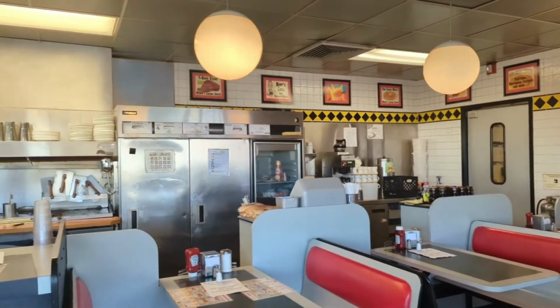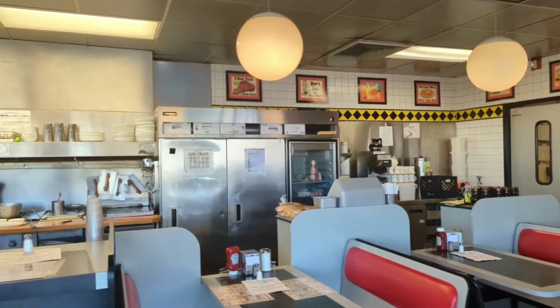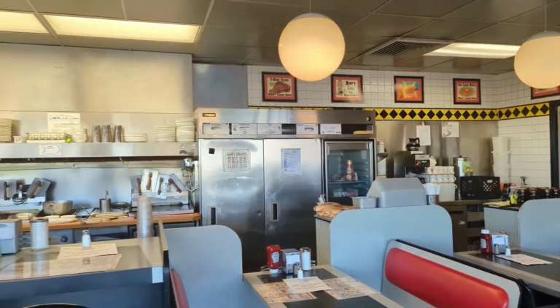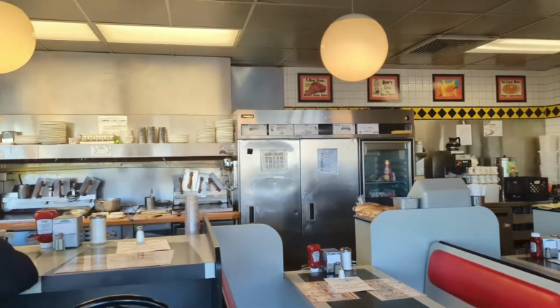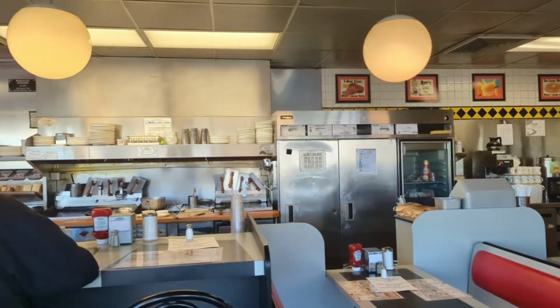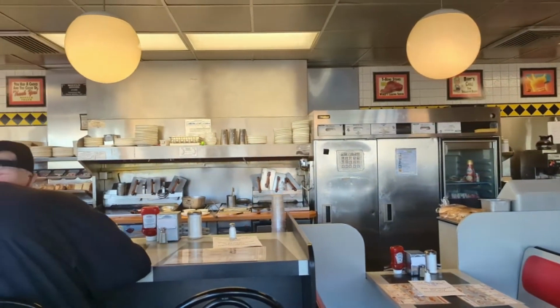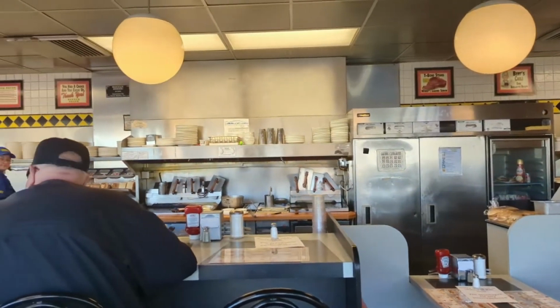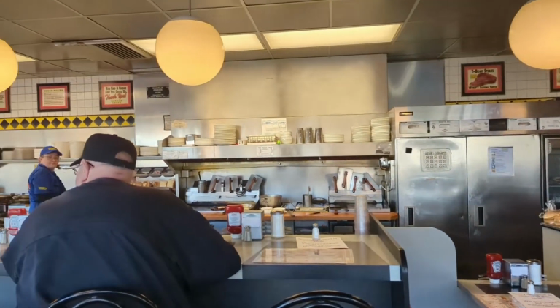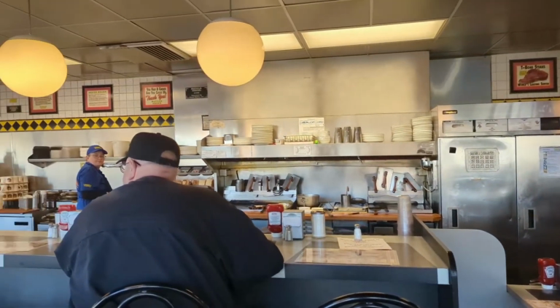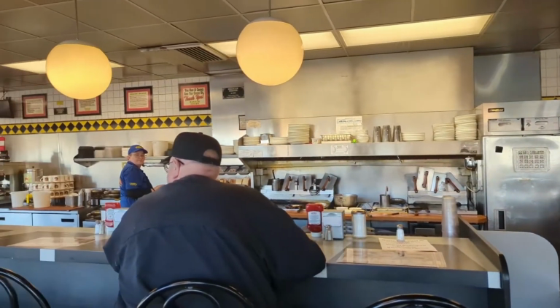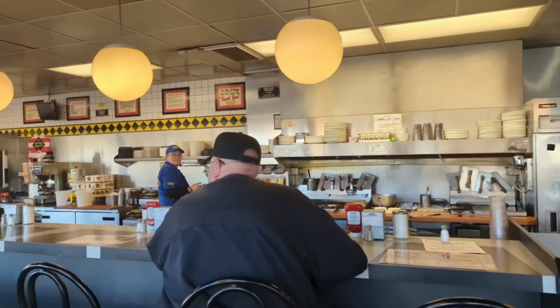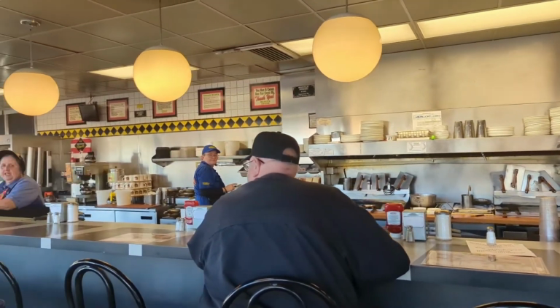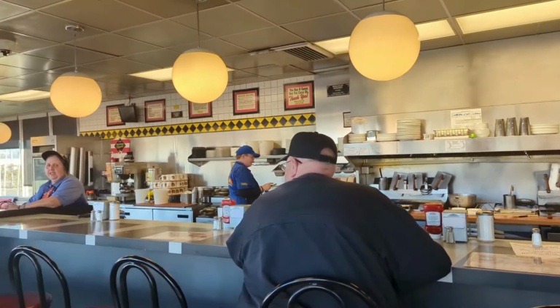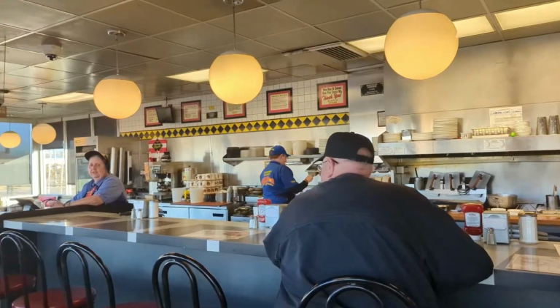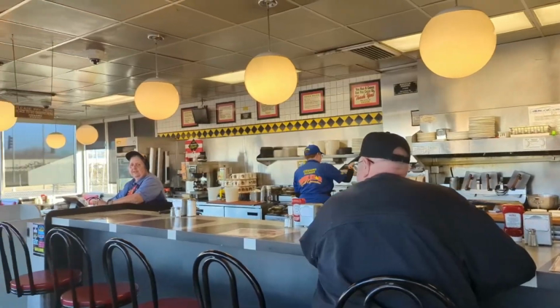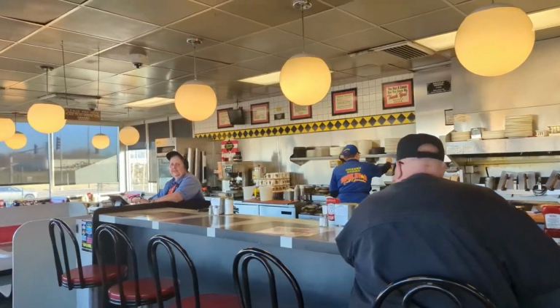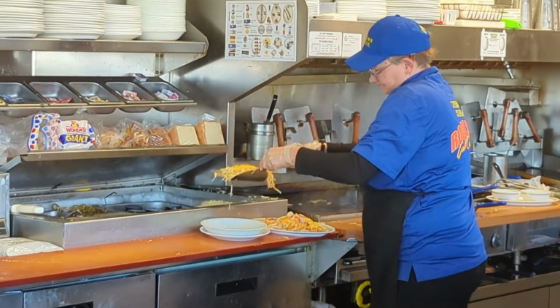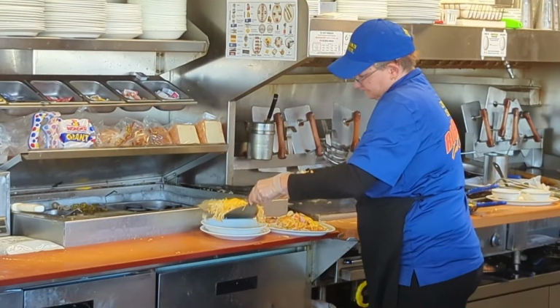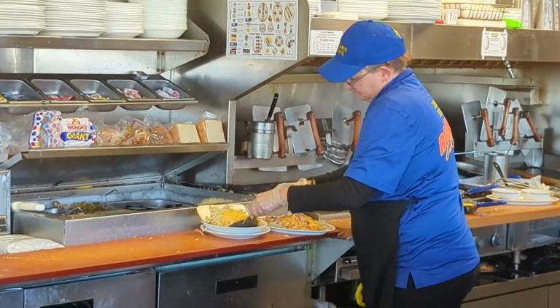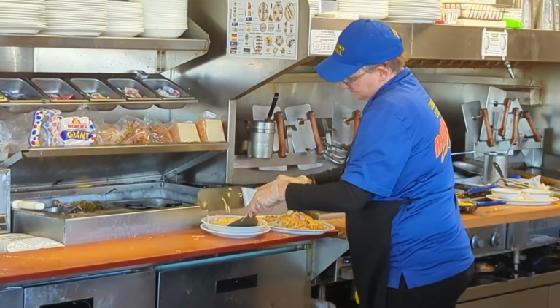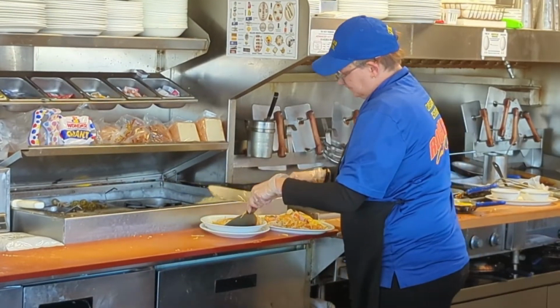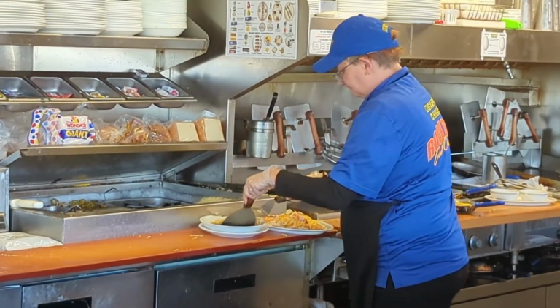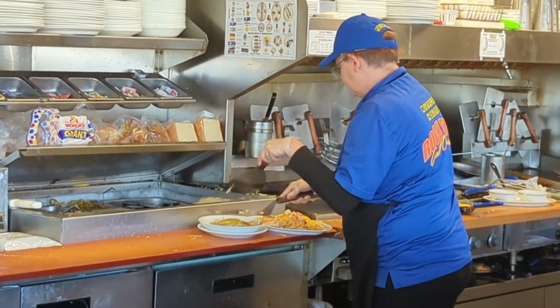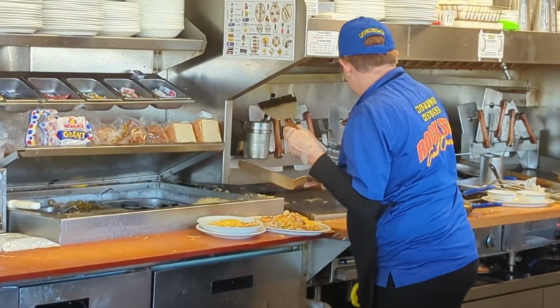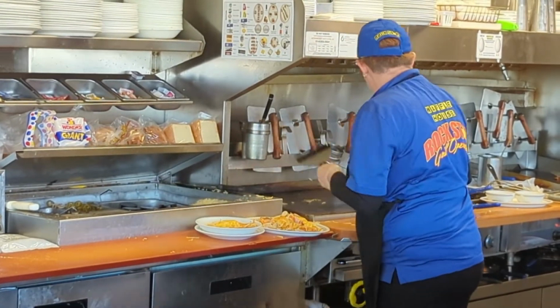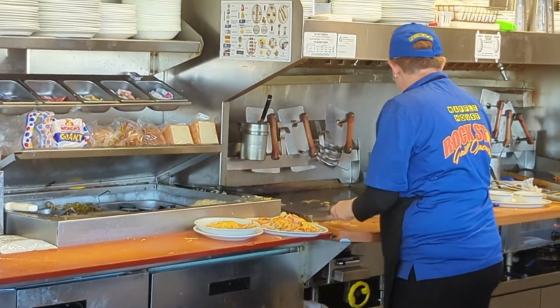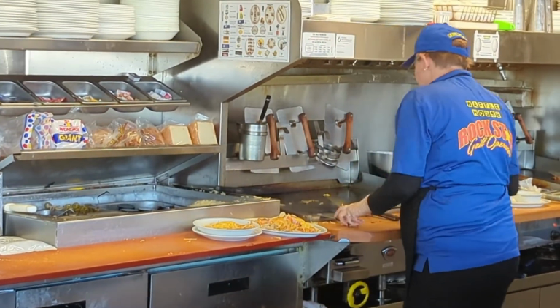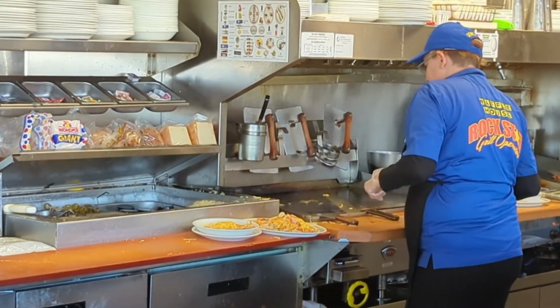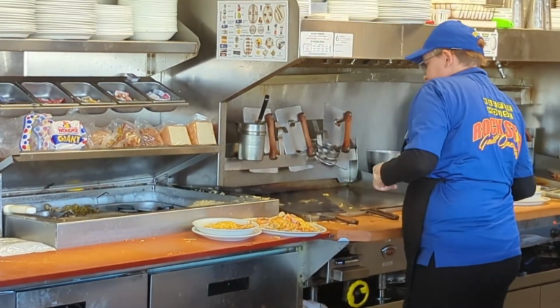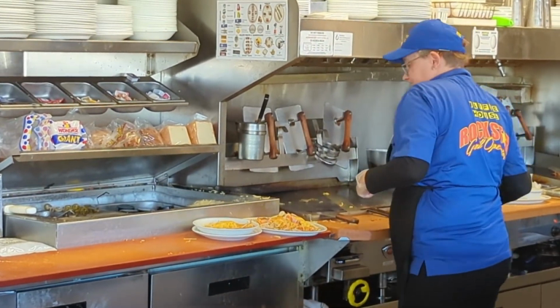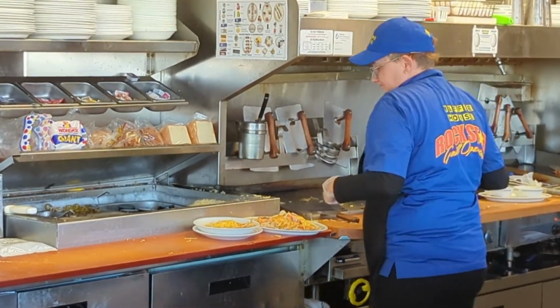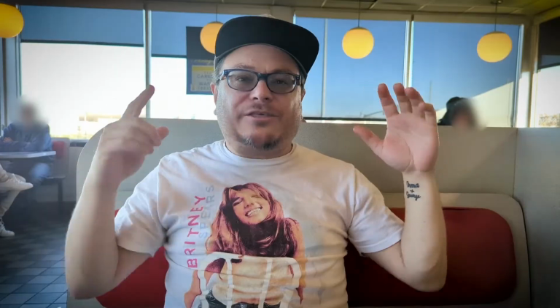We're here at Waffle House where you can get your hash browns lots of different ways. My mind's been rattling — let's figure it out. Let's do the math.